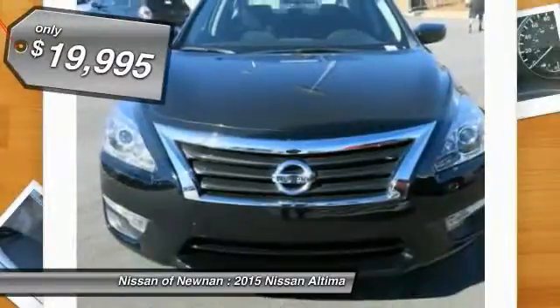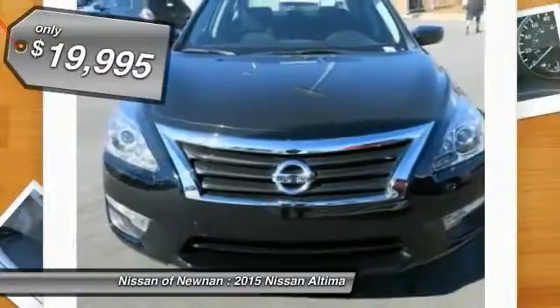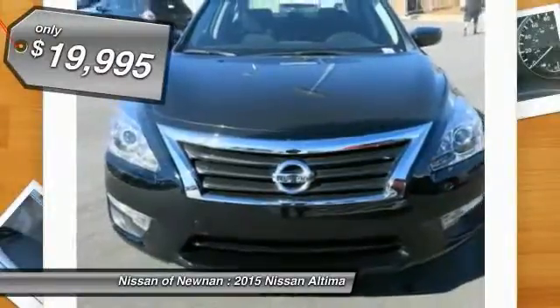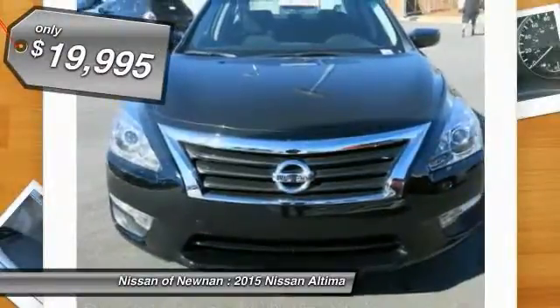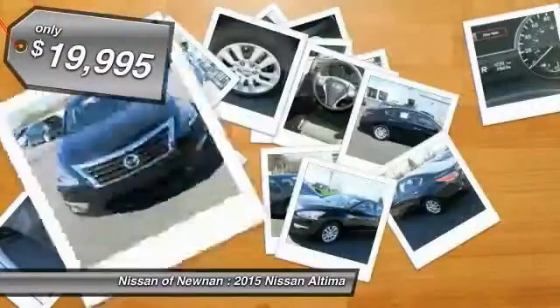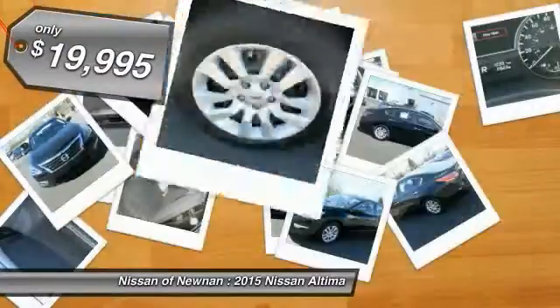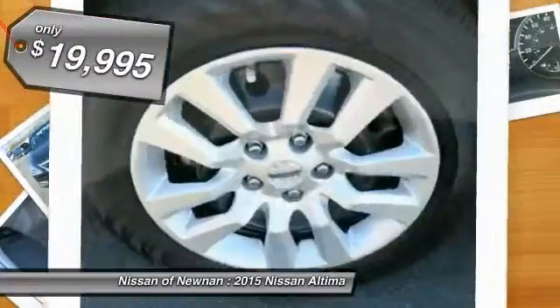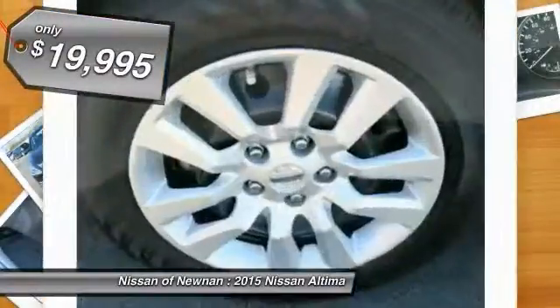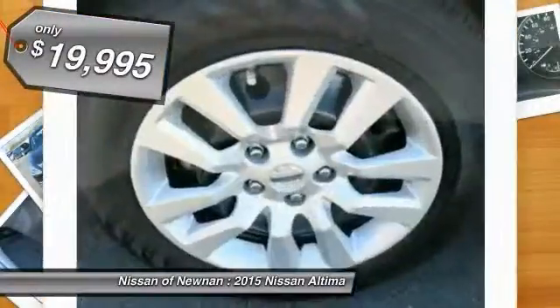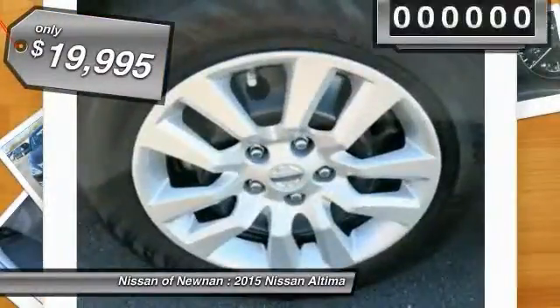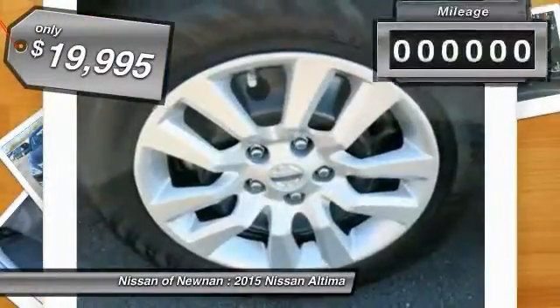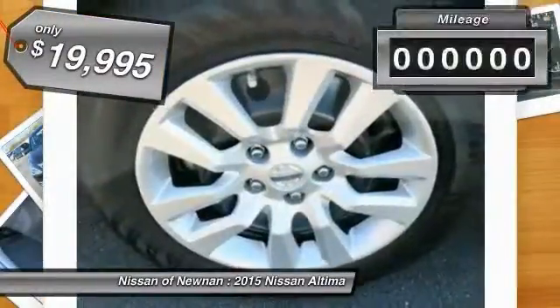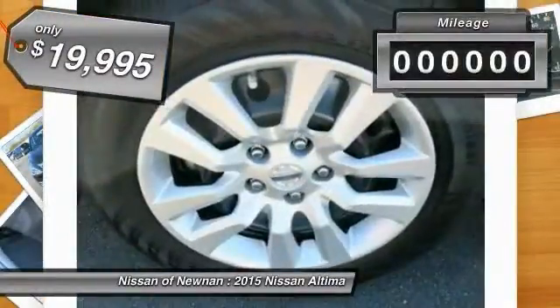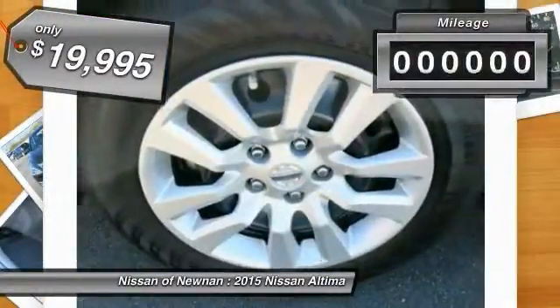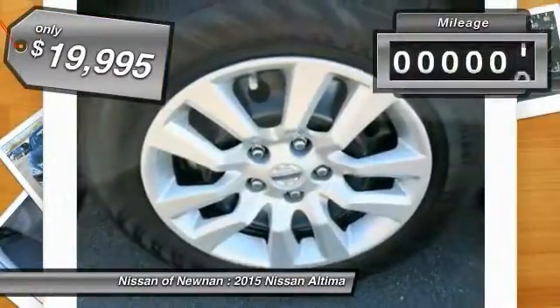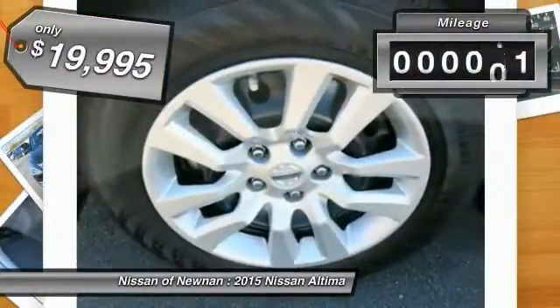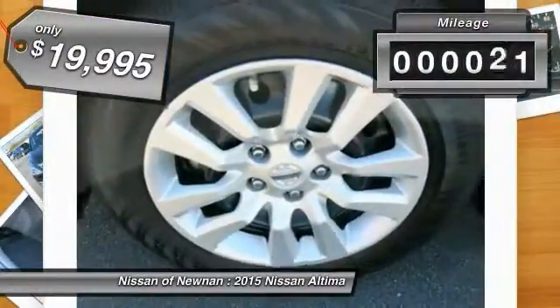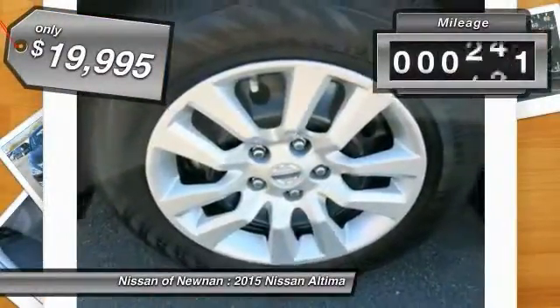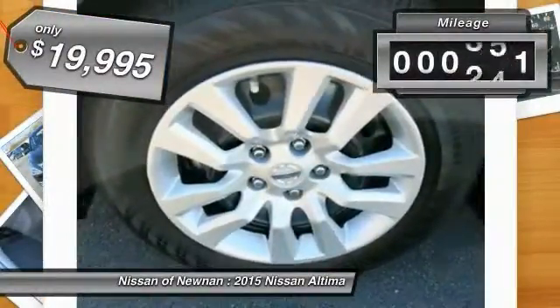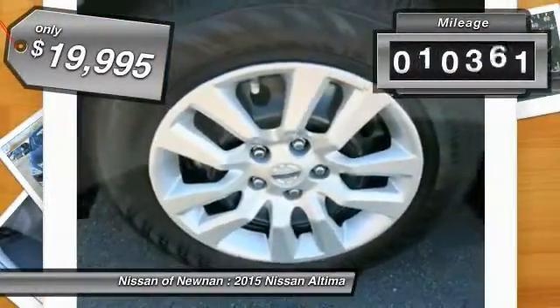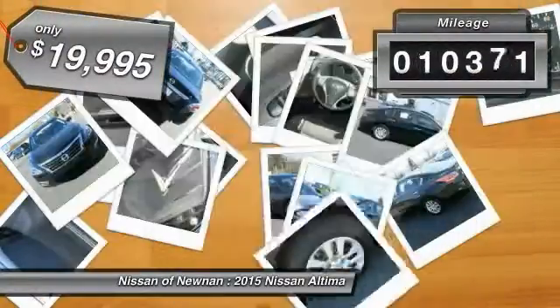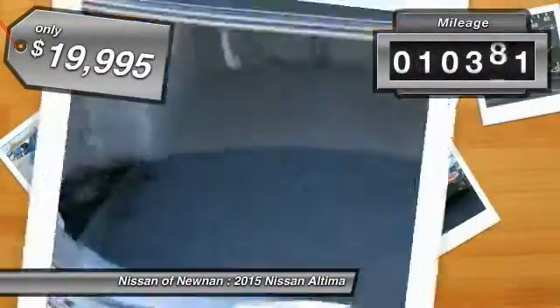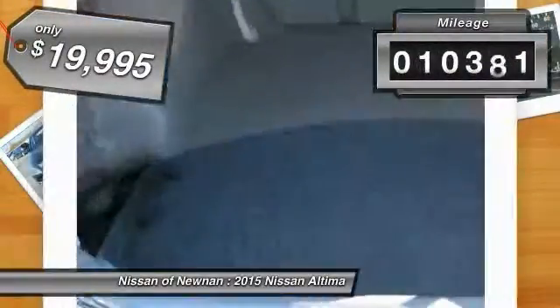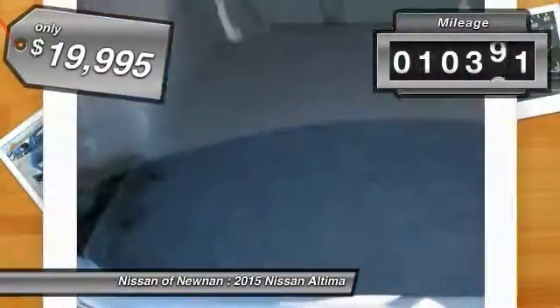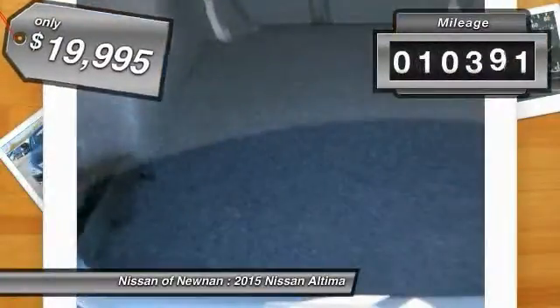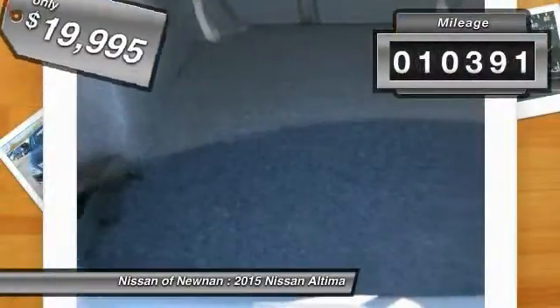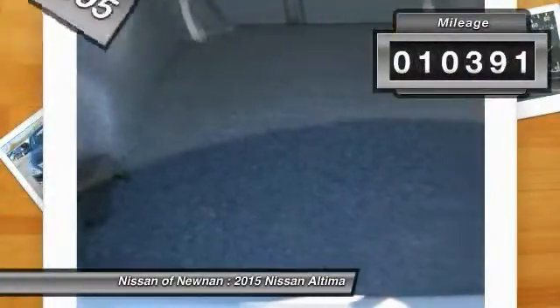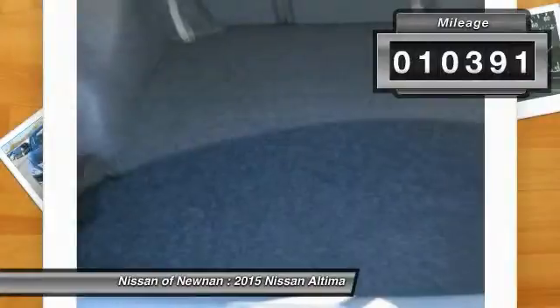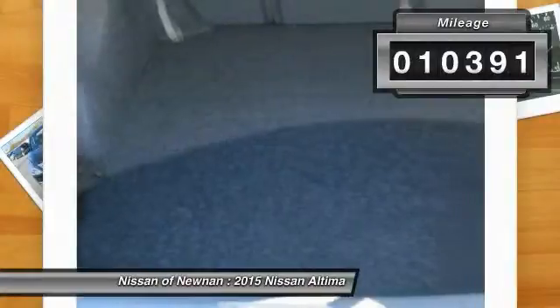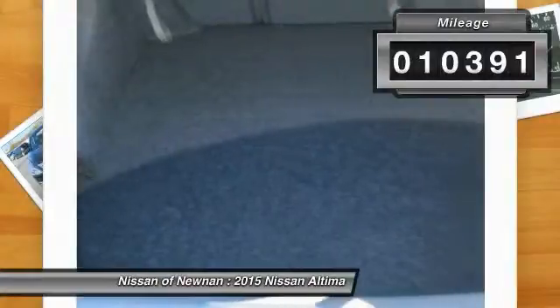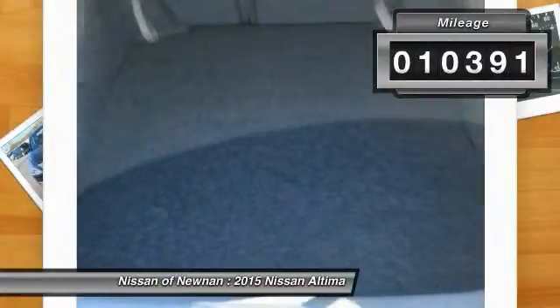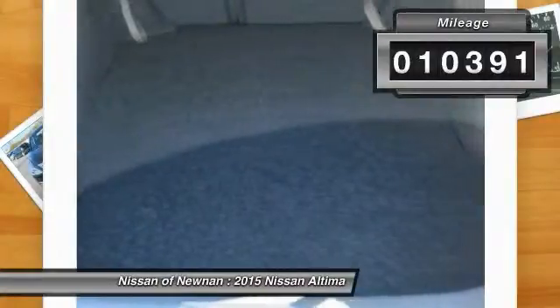Priced below $20,000, this vehicle has less than 15,000 miles.